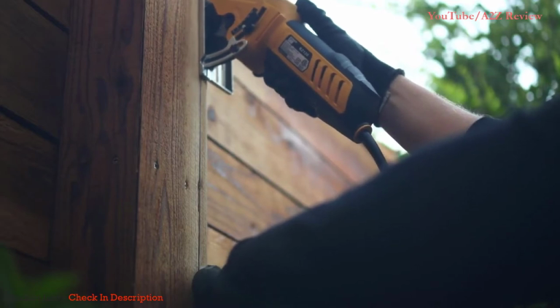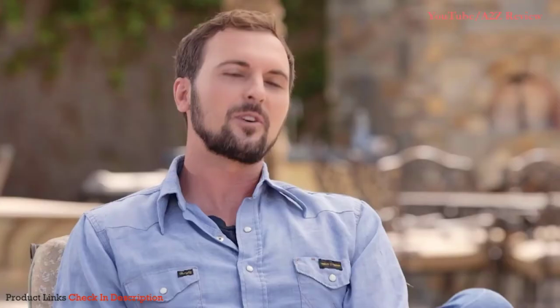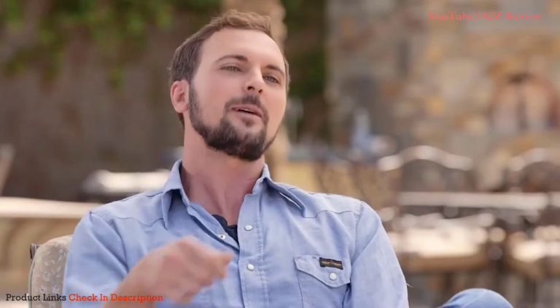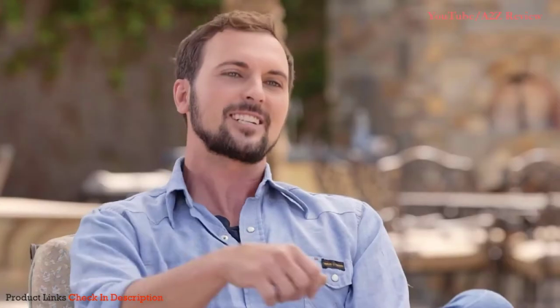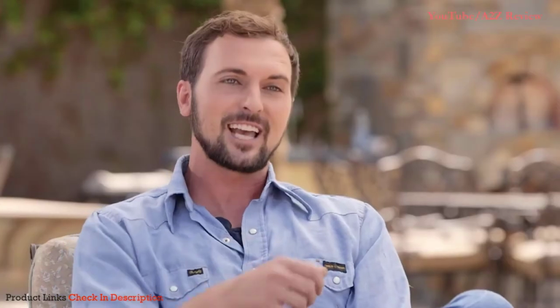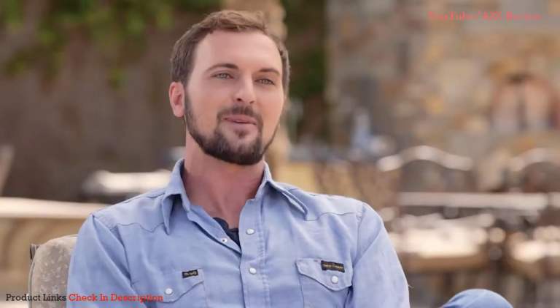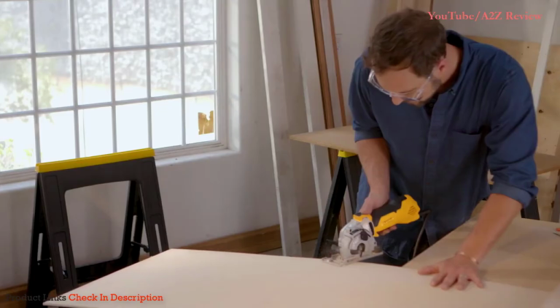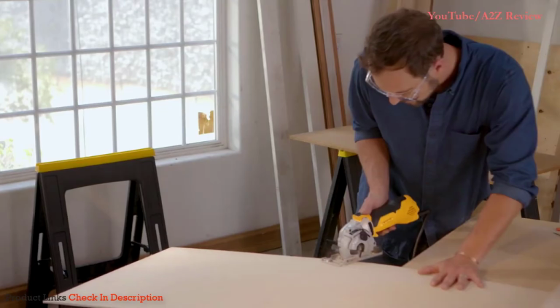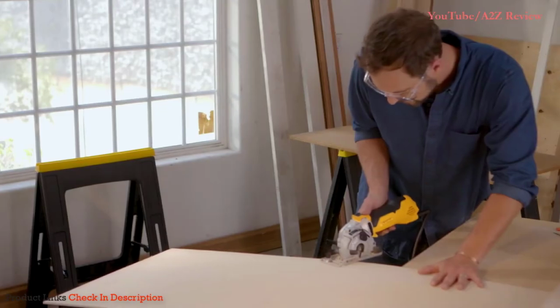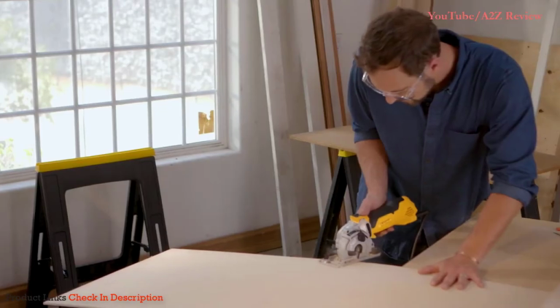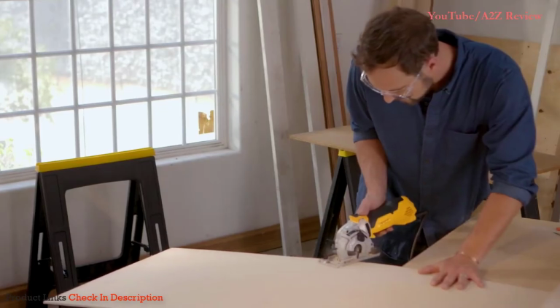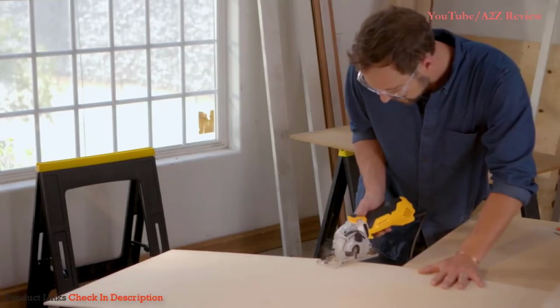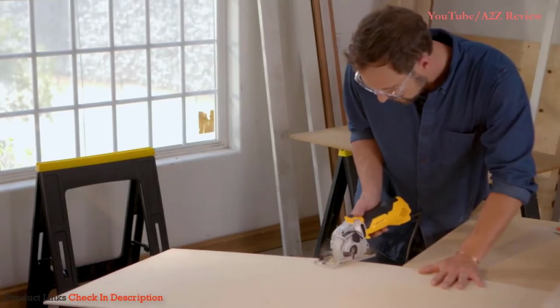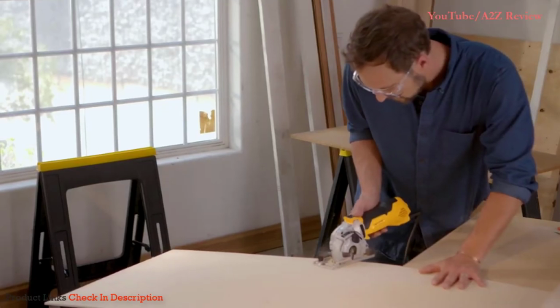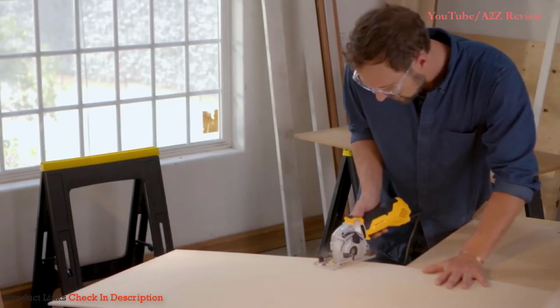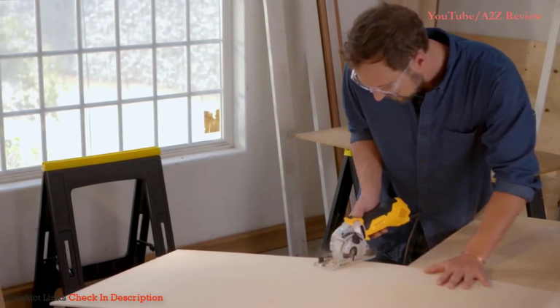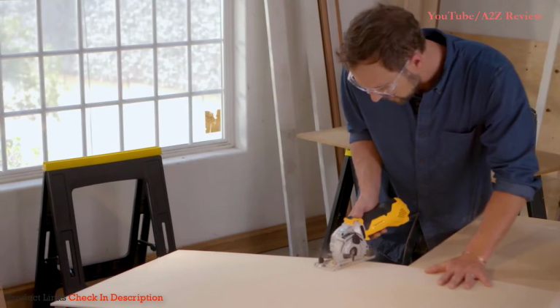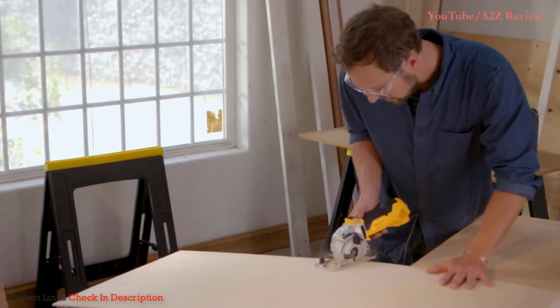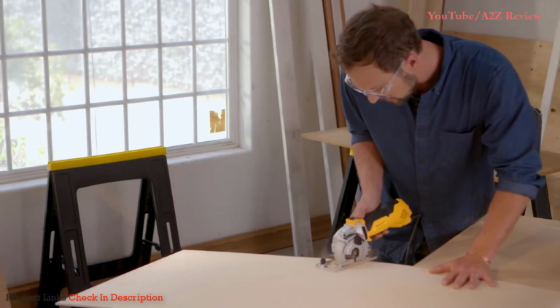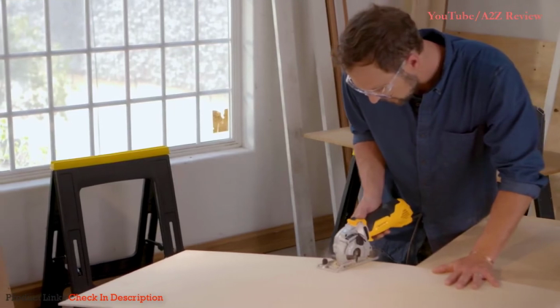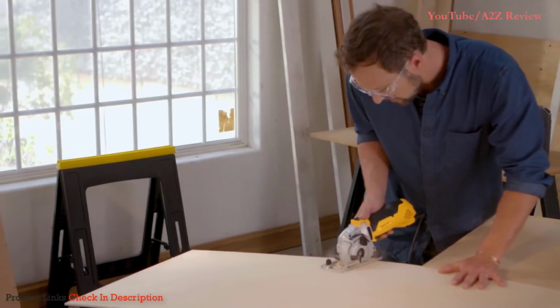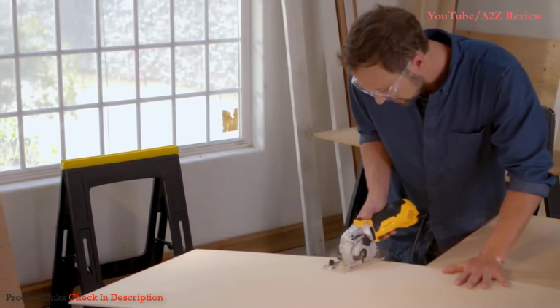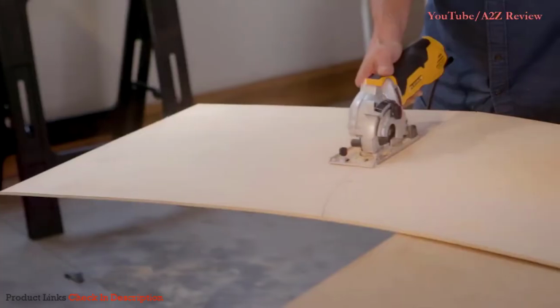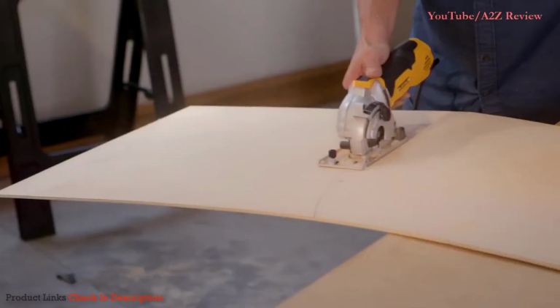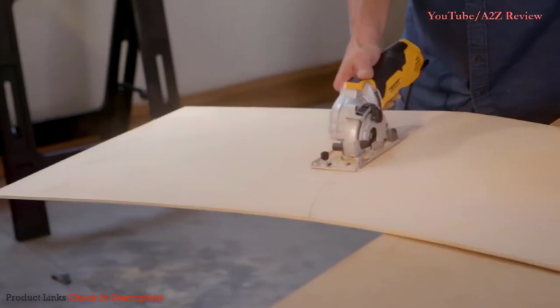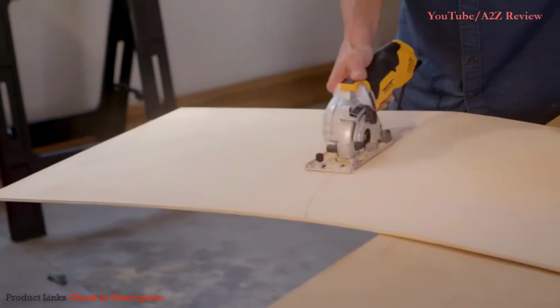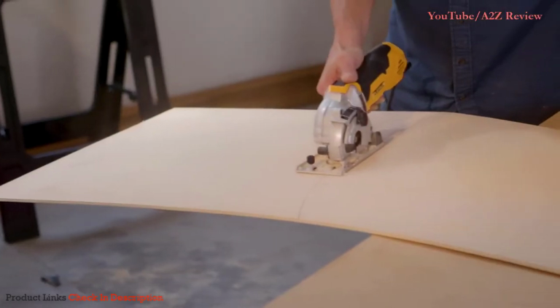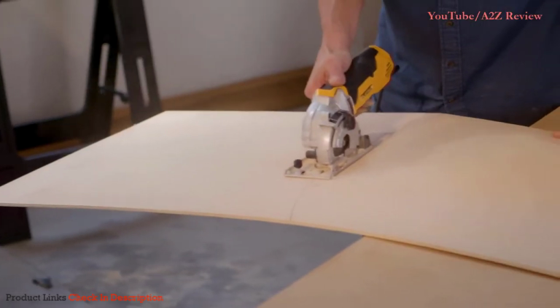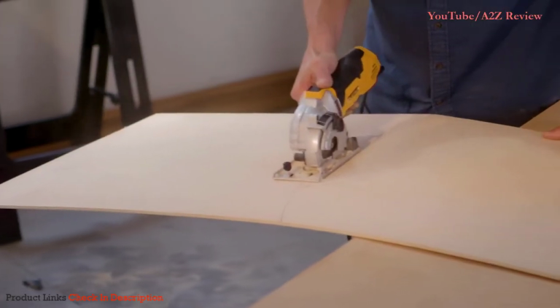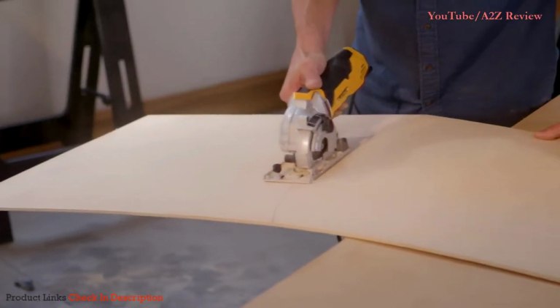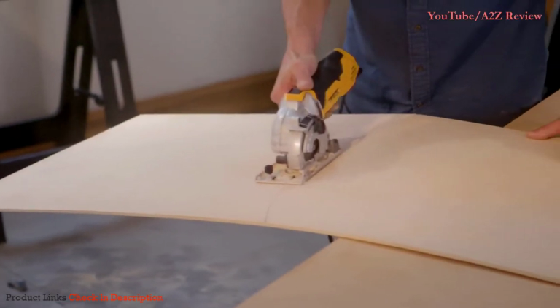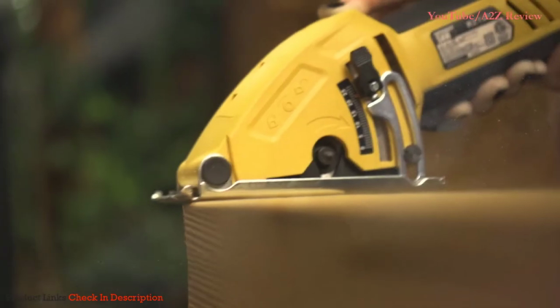The first time I actually had to make a curved cut, I was blown away. Because in my world, the only thing you ever use to make a curved cut is a jigsaw.